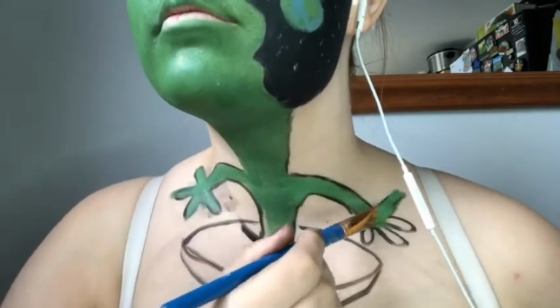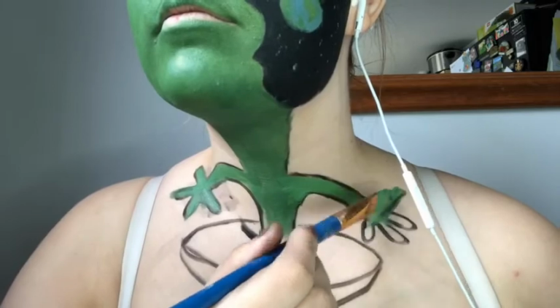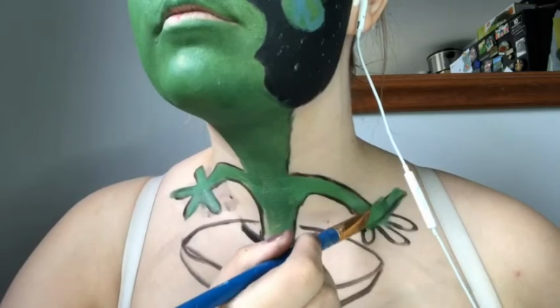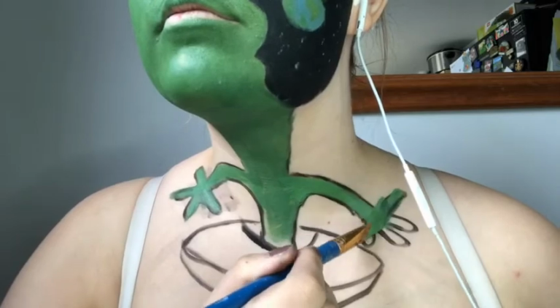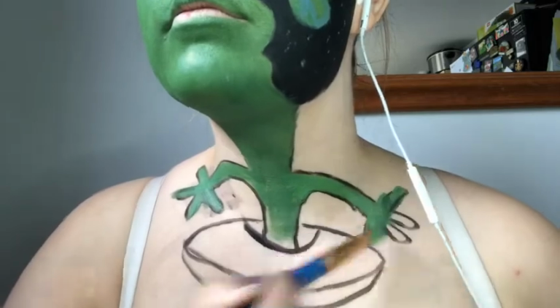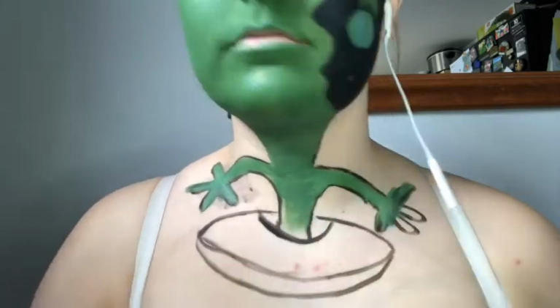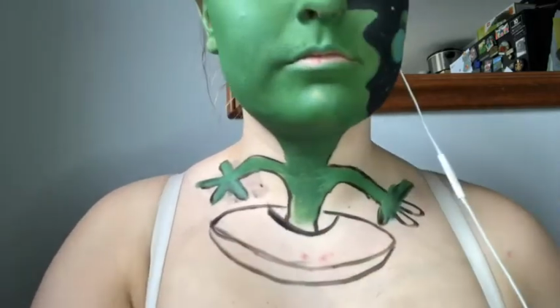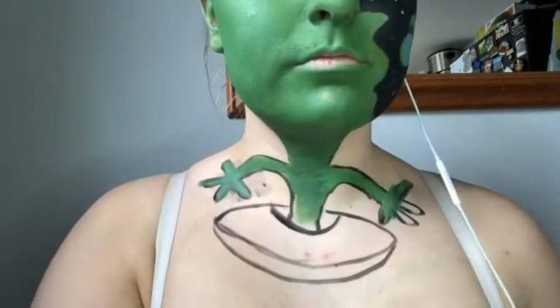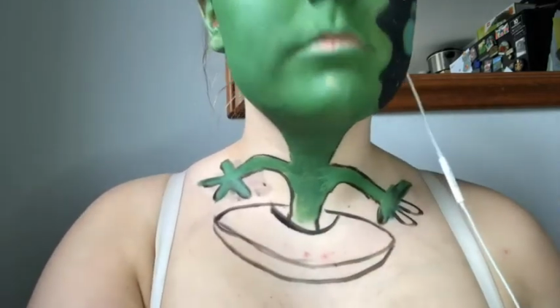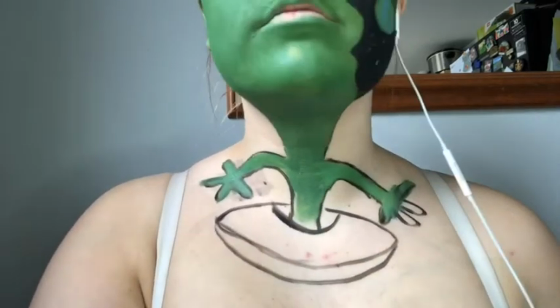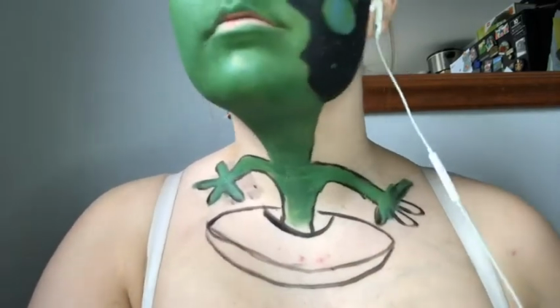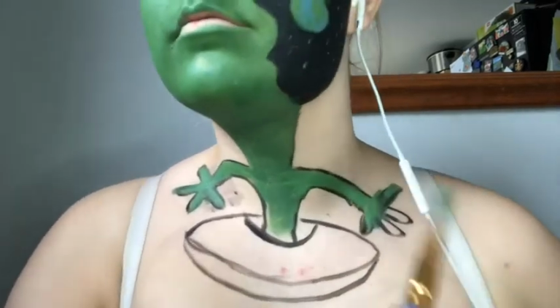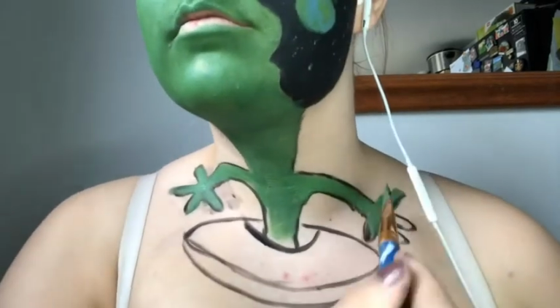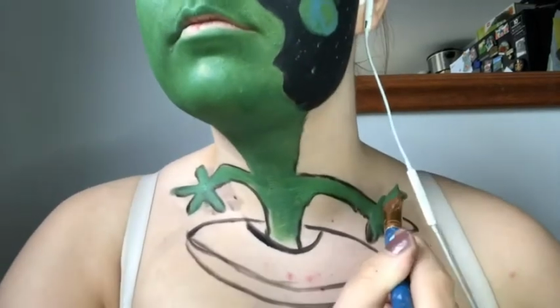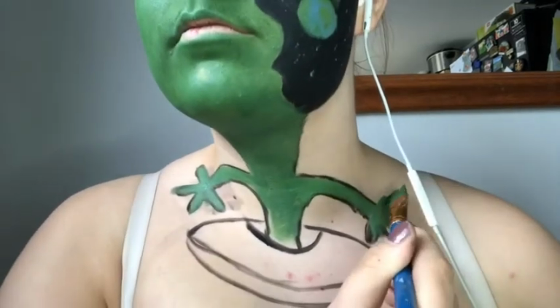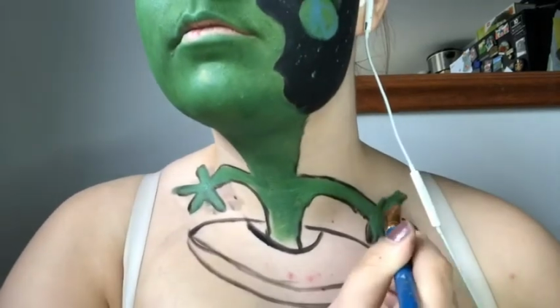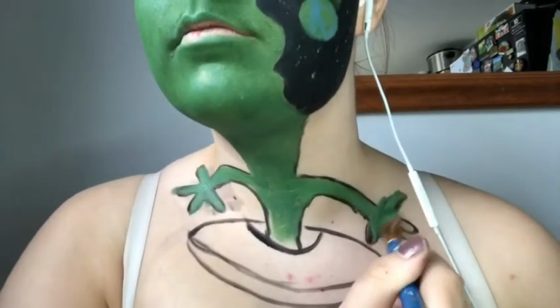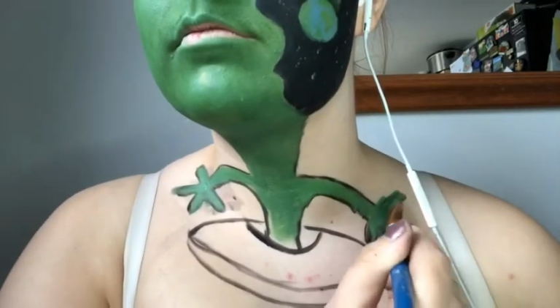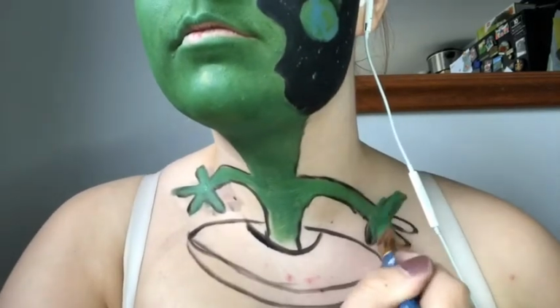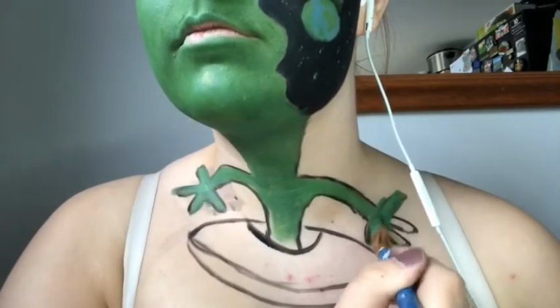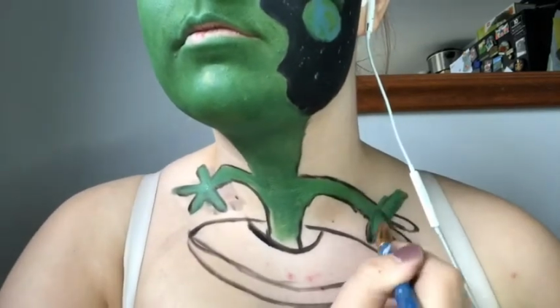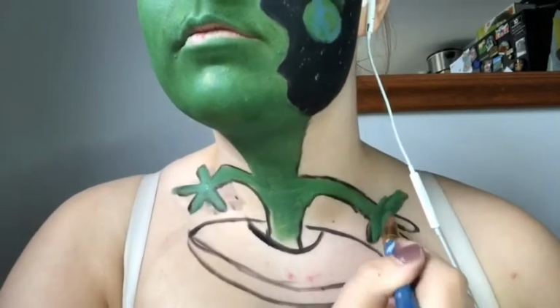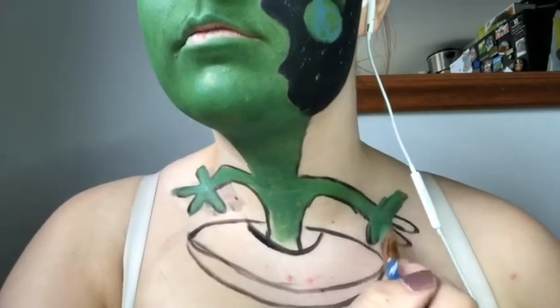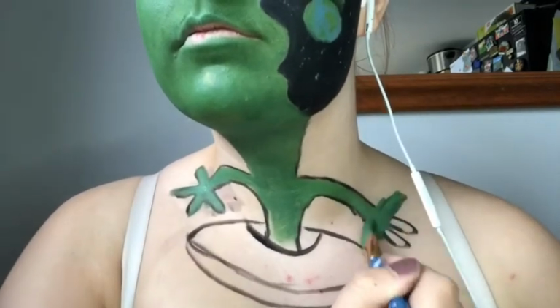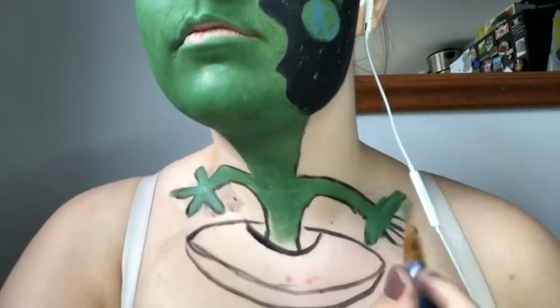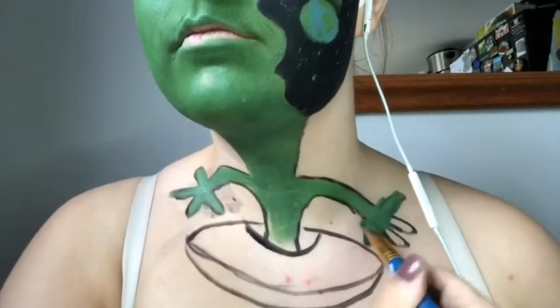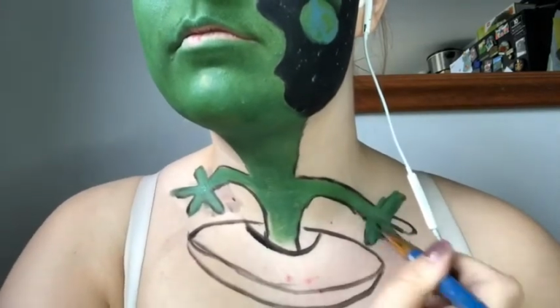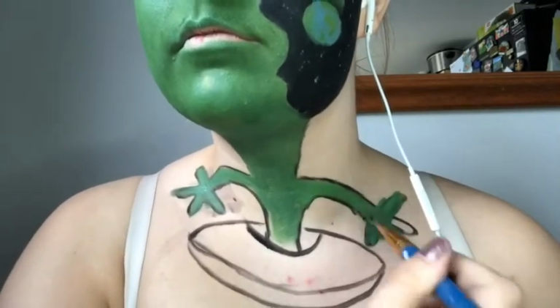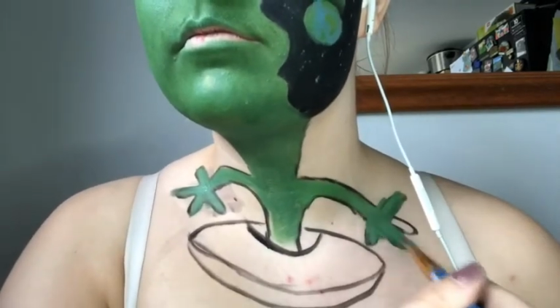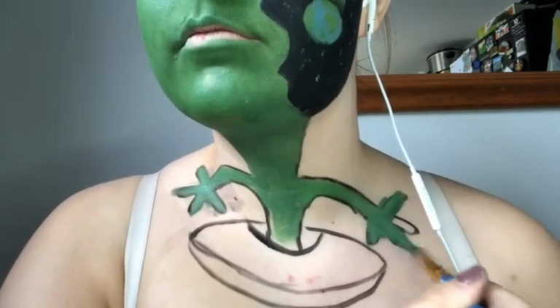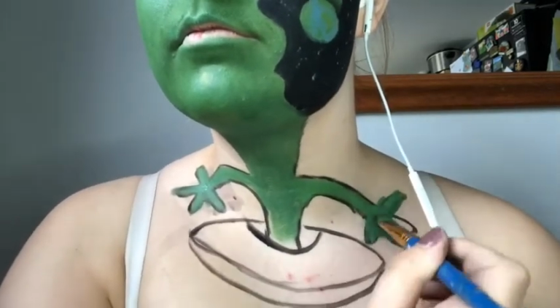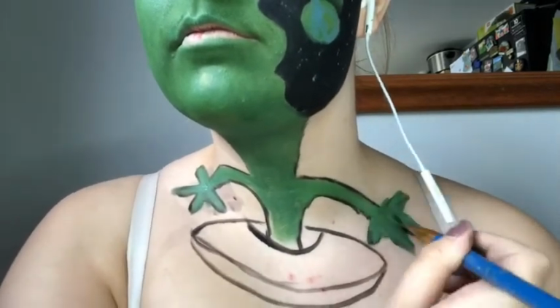After the body is painted, I'll take the black paint and I will start to fill in the background.